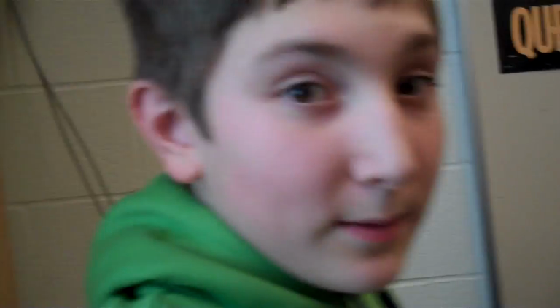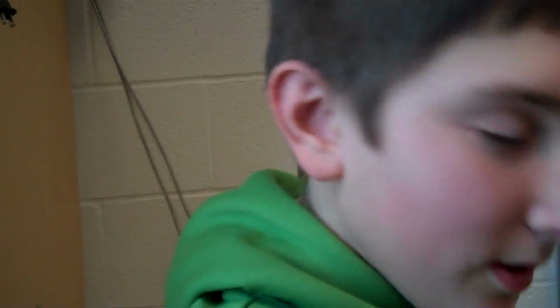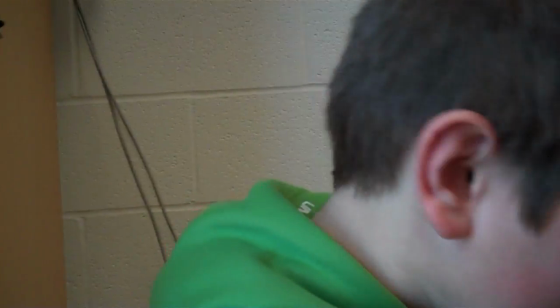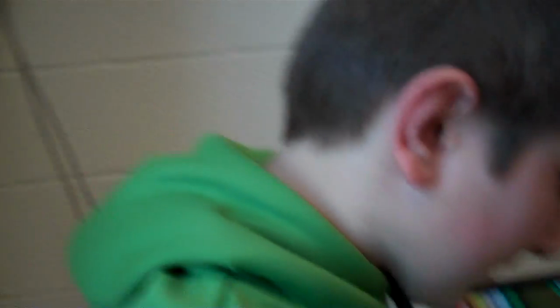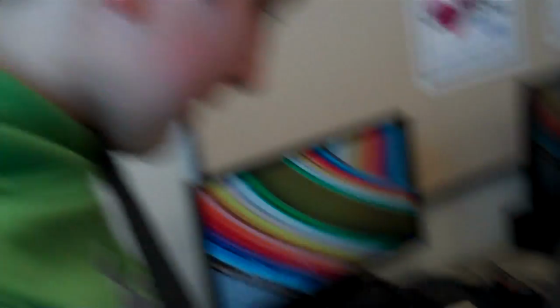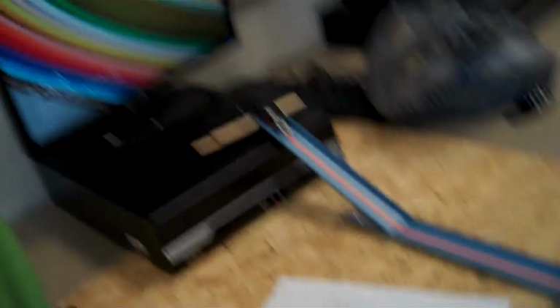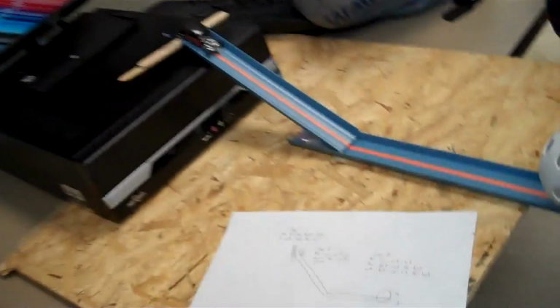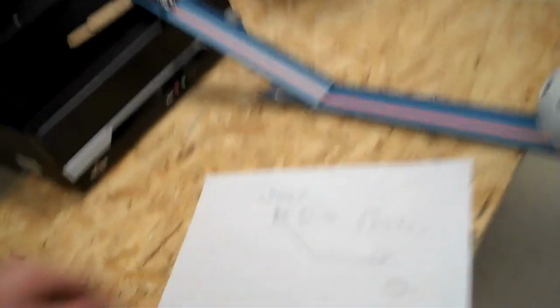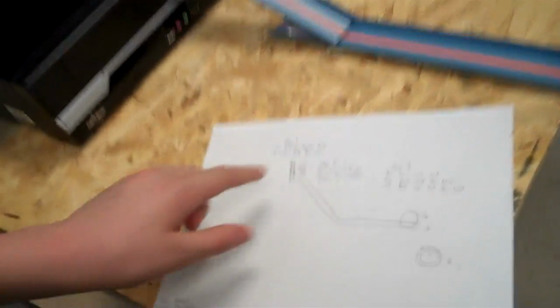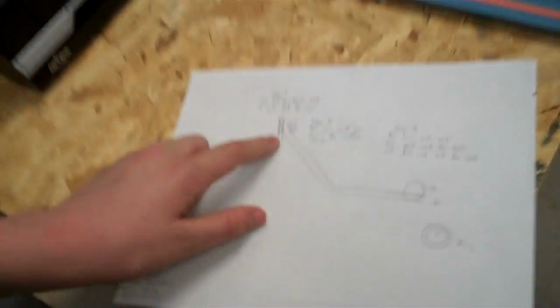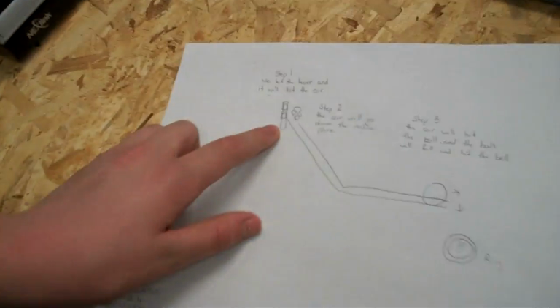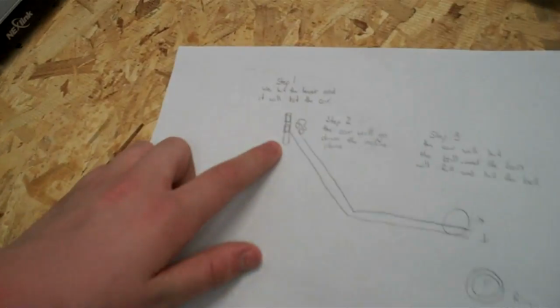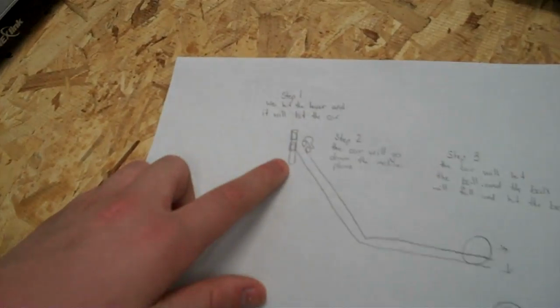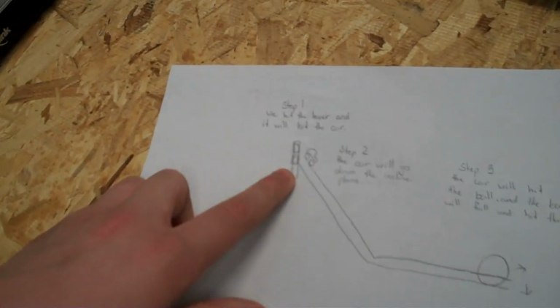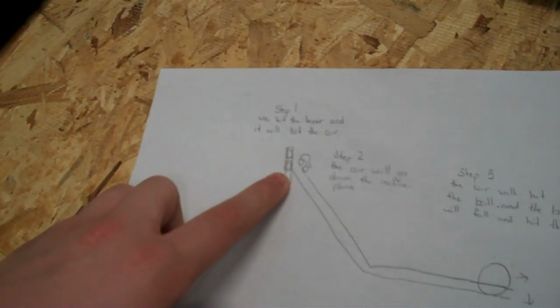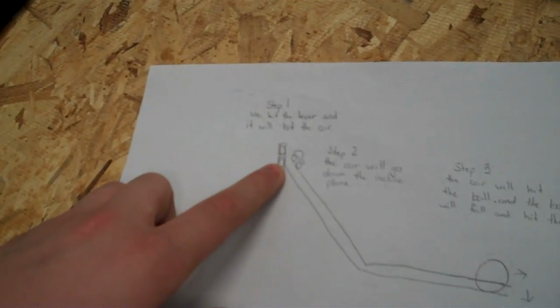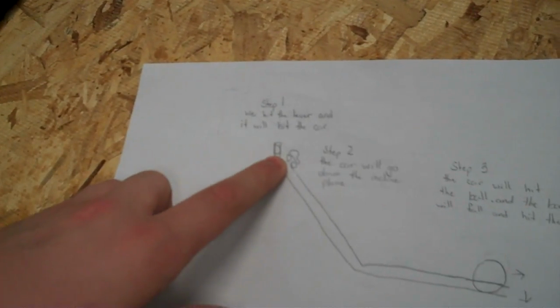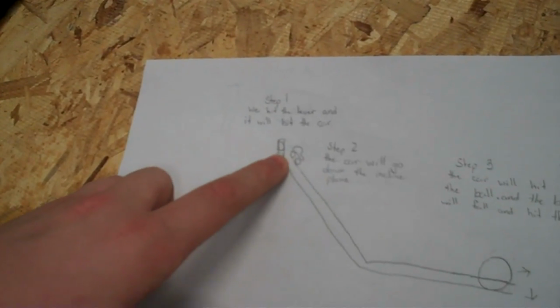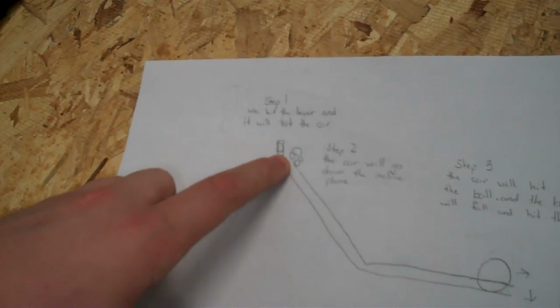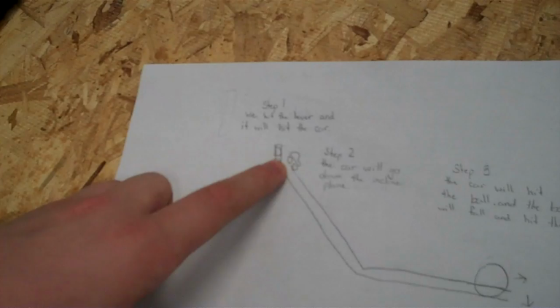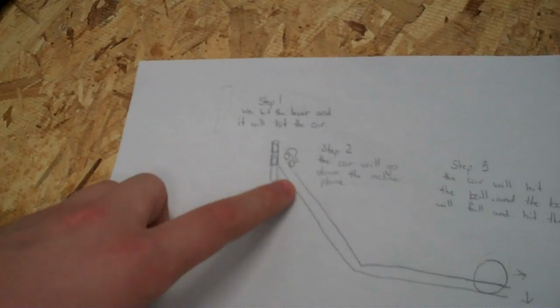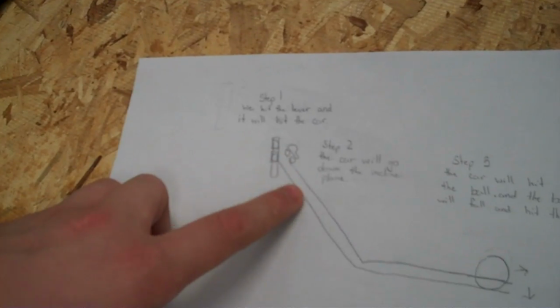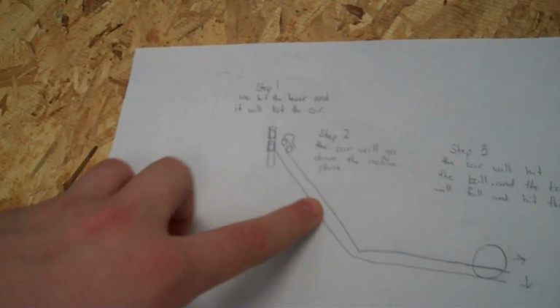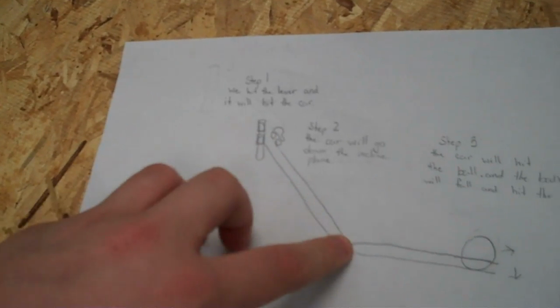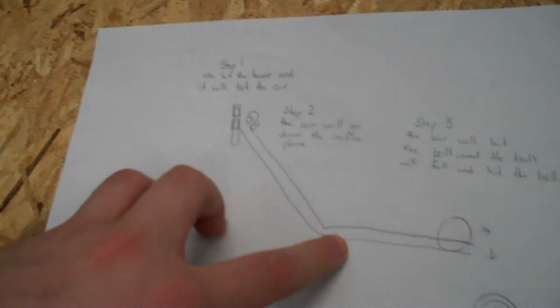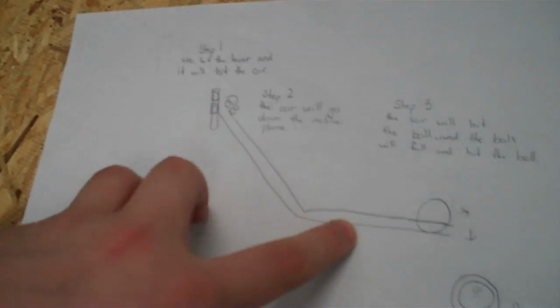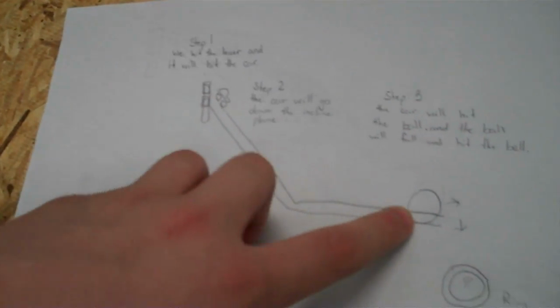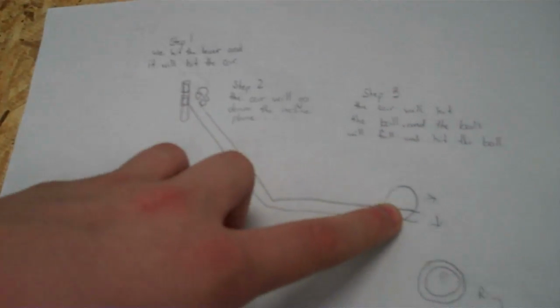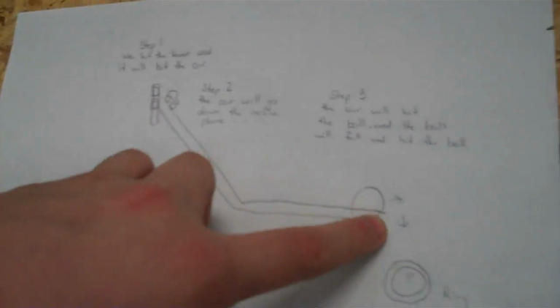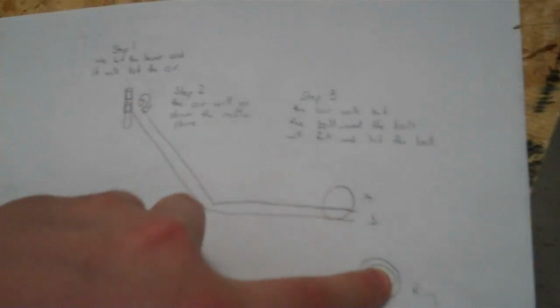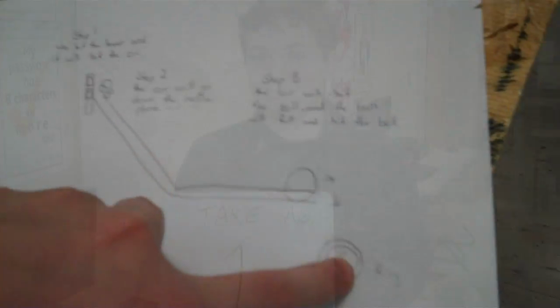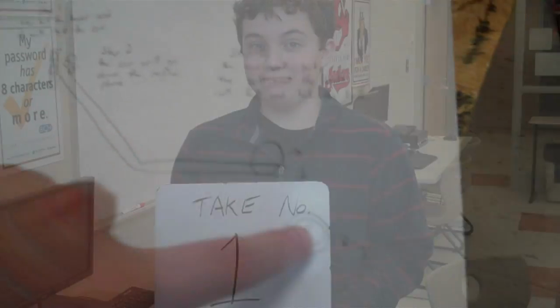I'm Thomas. This is the Rube Goldberg Project. This is a lever. It's going to hit the car. The car is going to go down the inclined plane, and hit the ball, and then move it down.